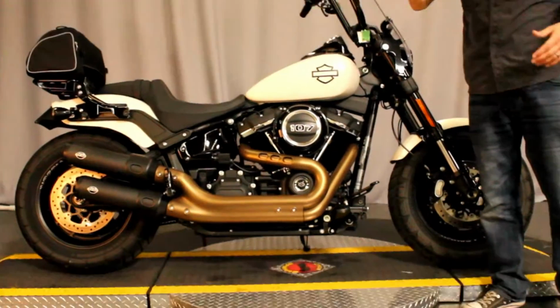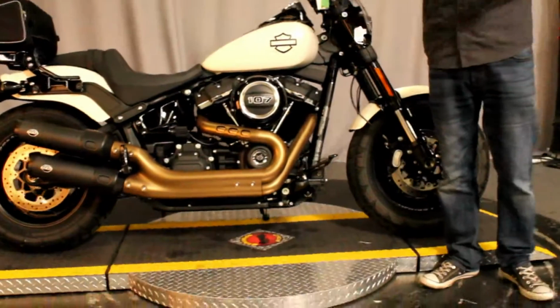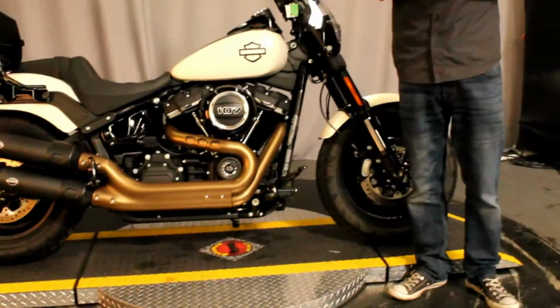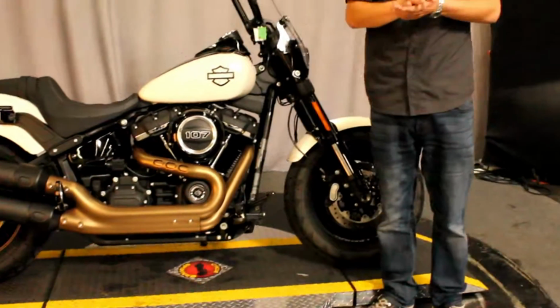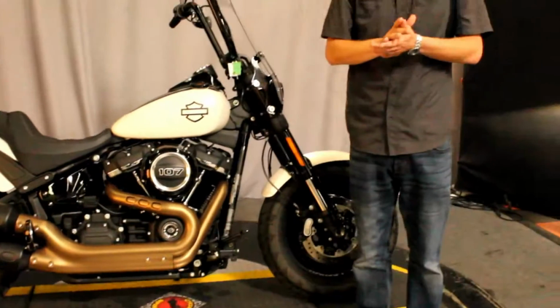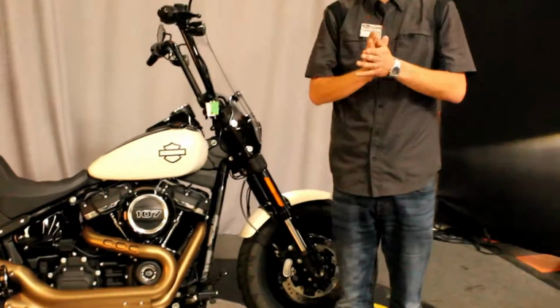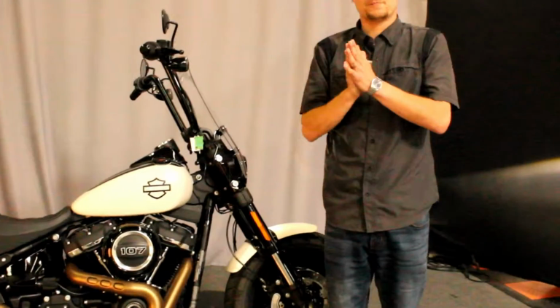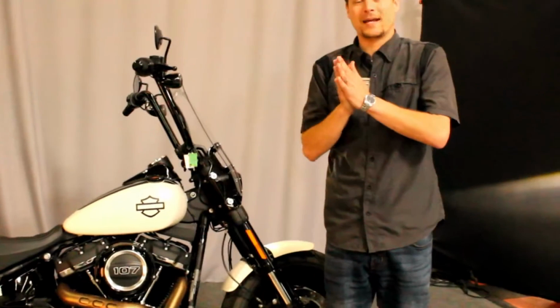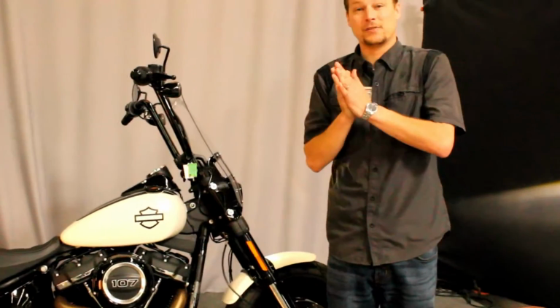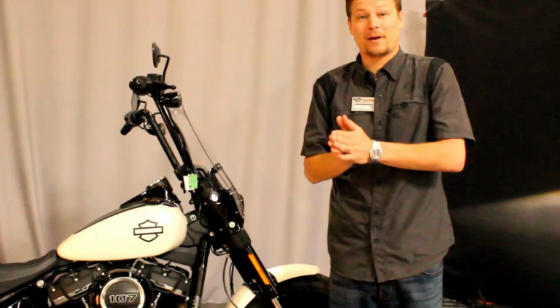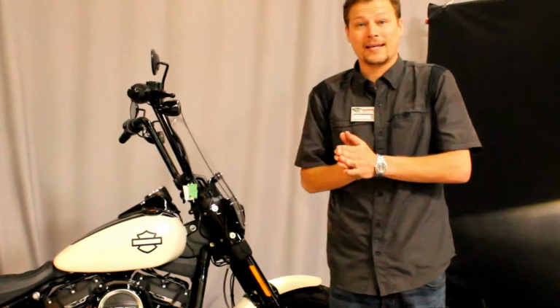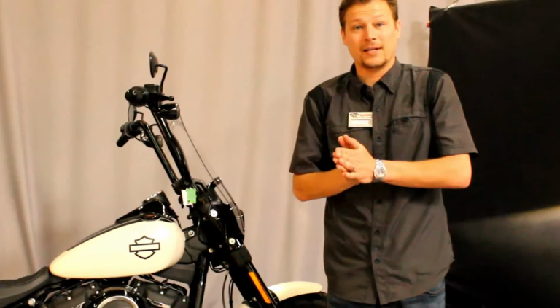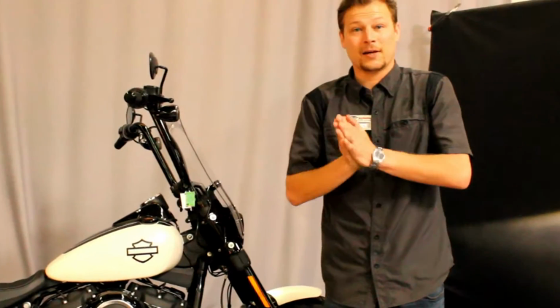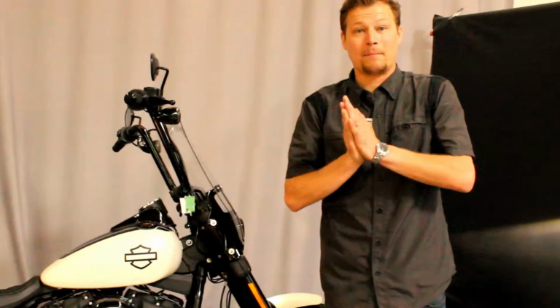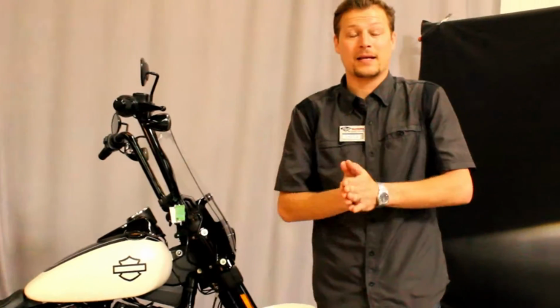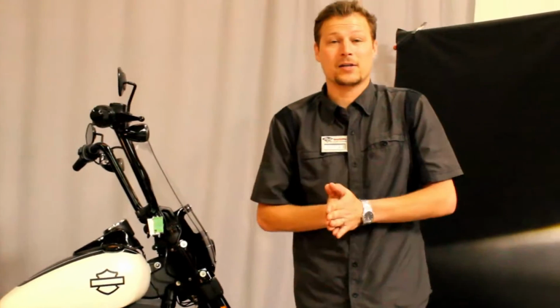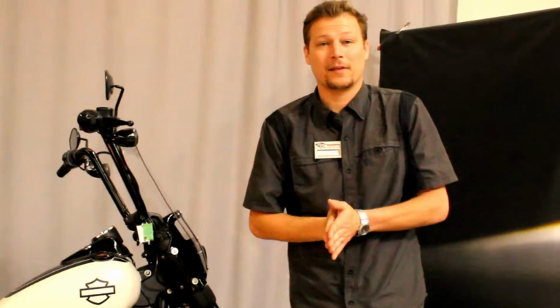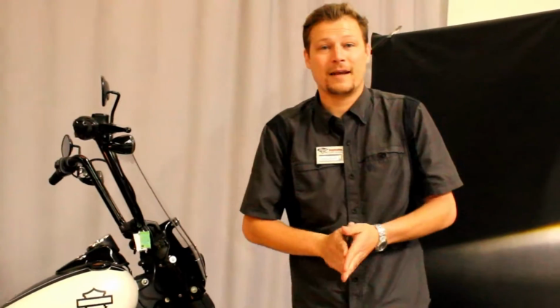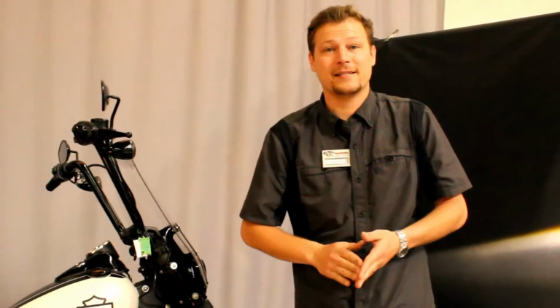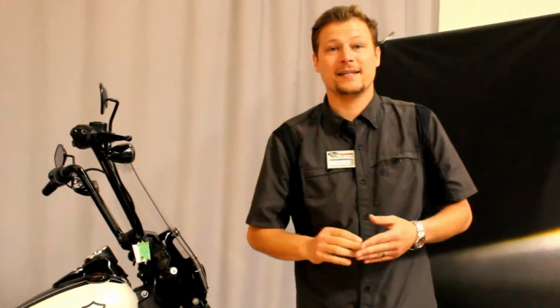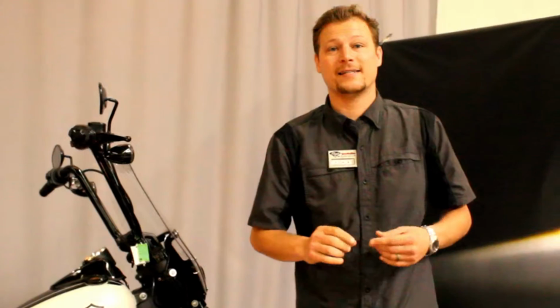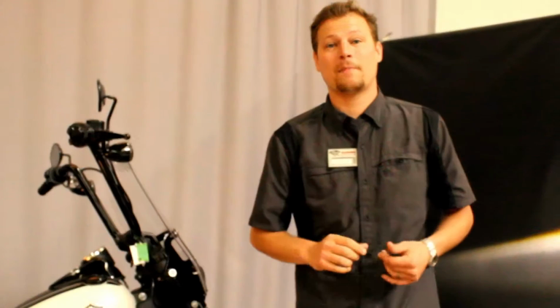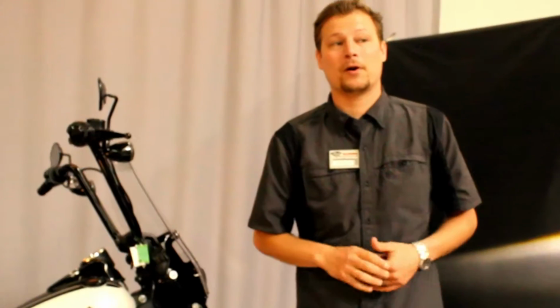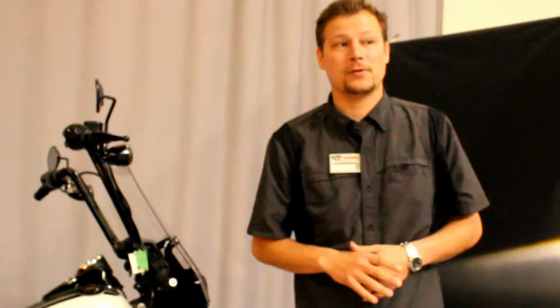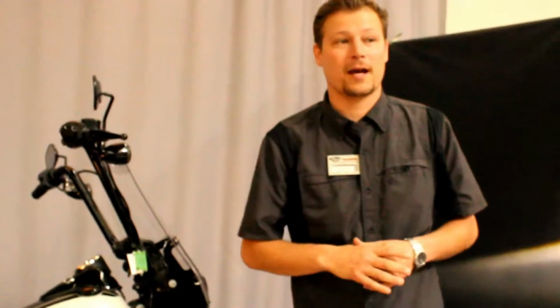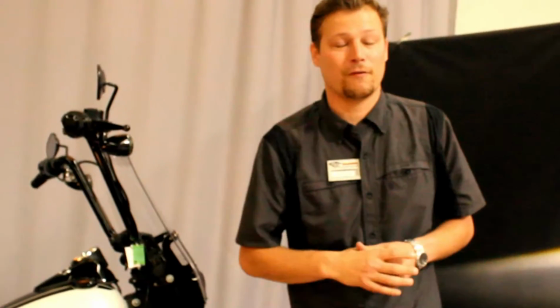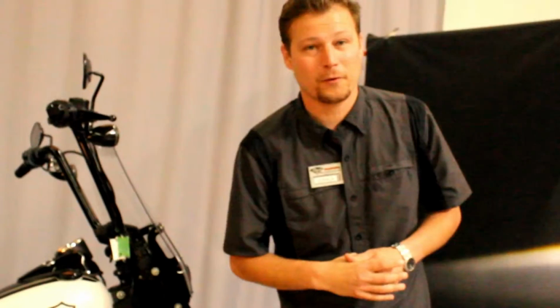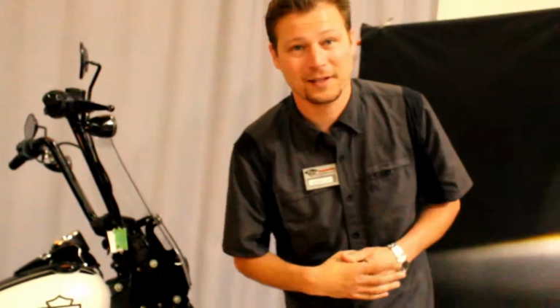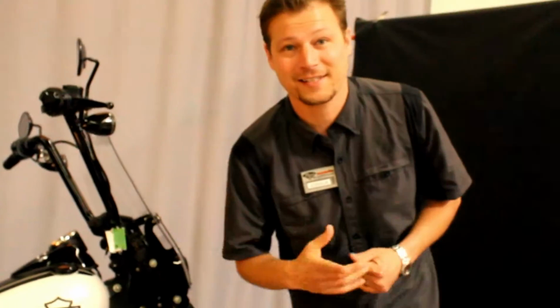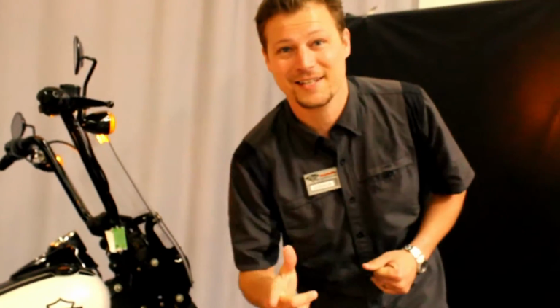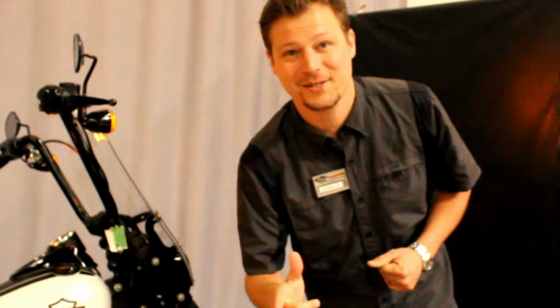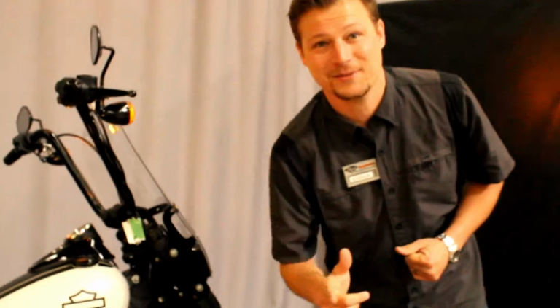Once again, this bike is right here at Biggs Harley-Davidson in San Marcos, California. See you soon.